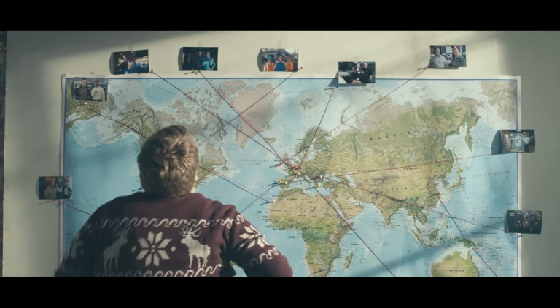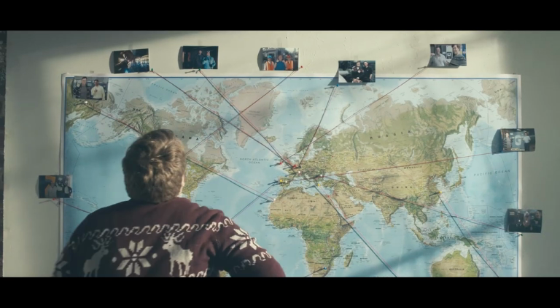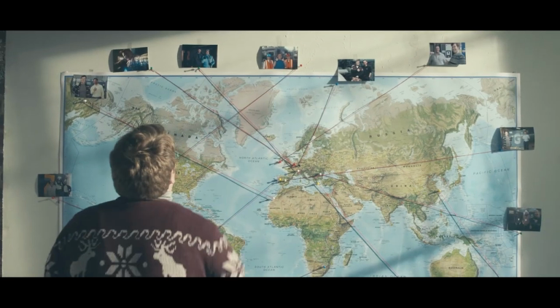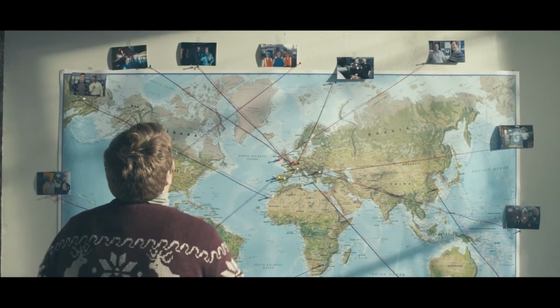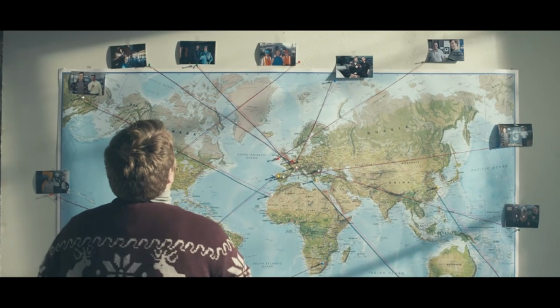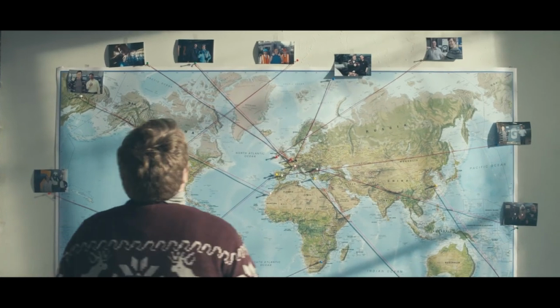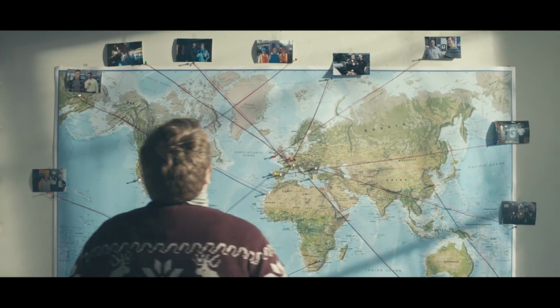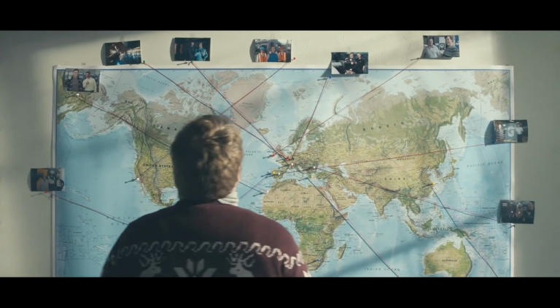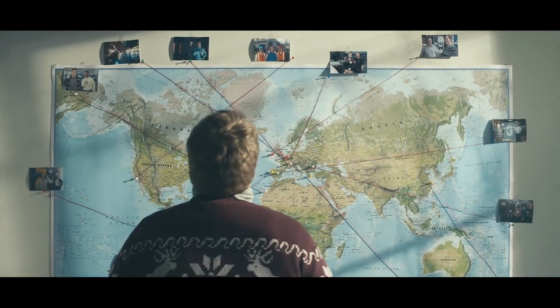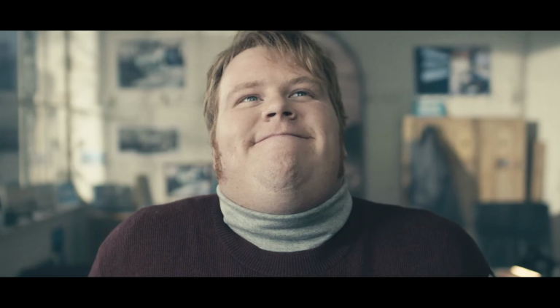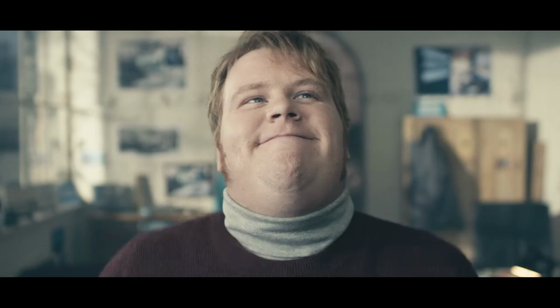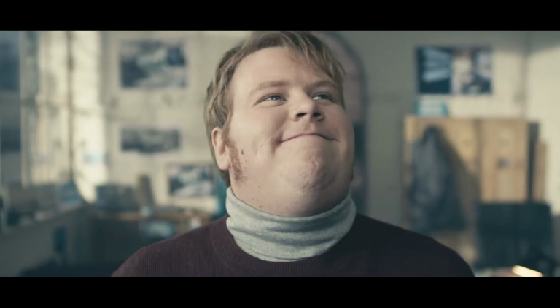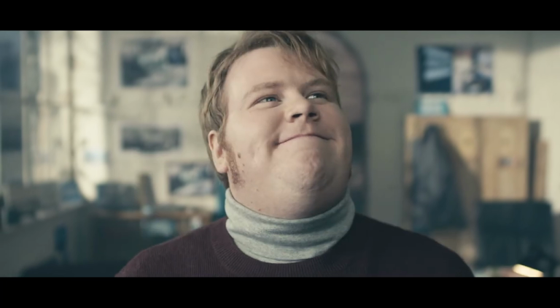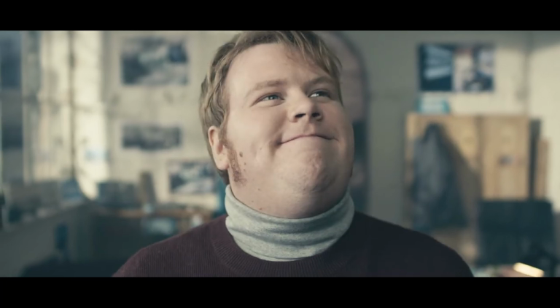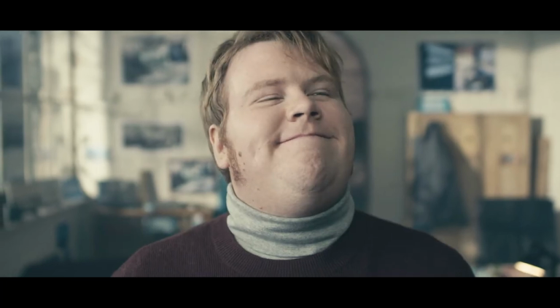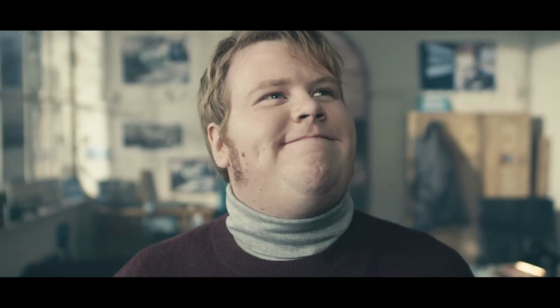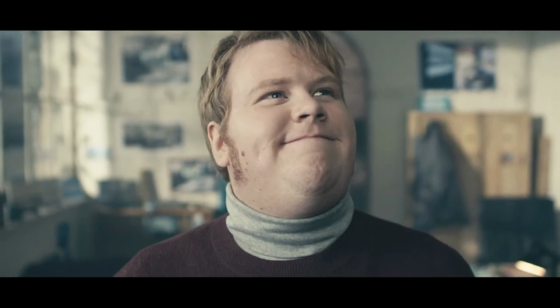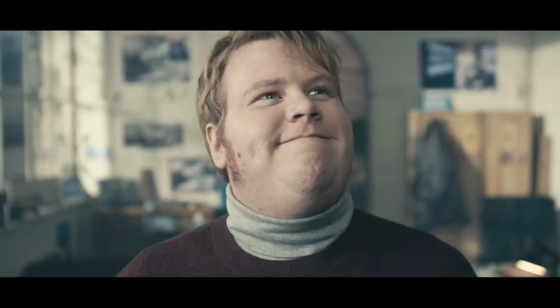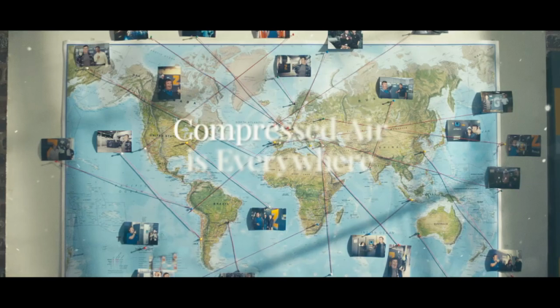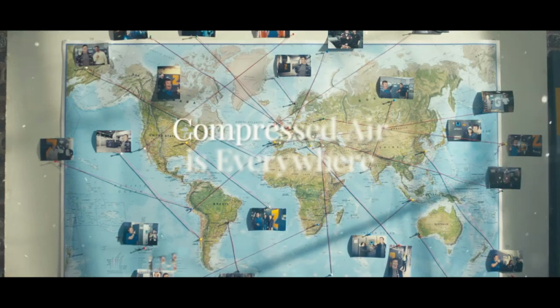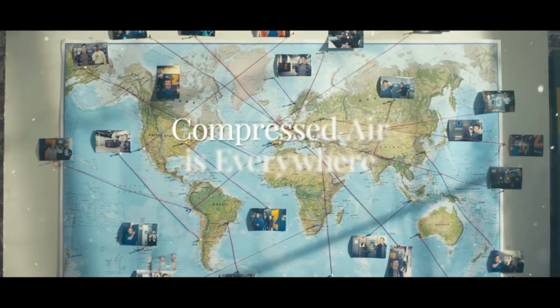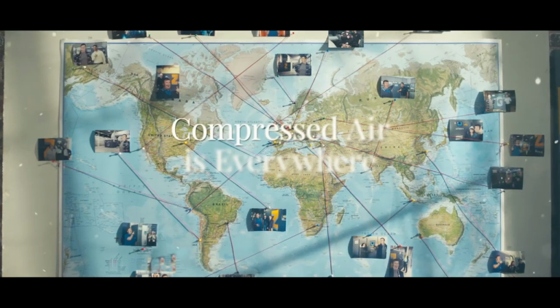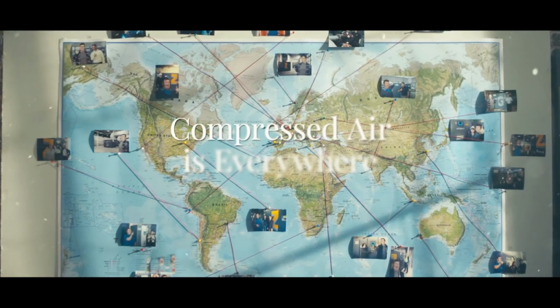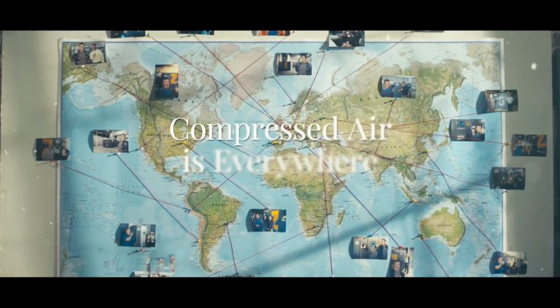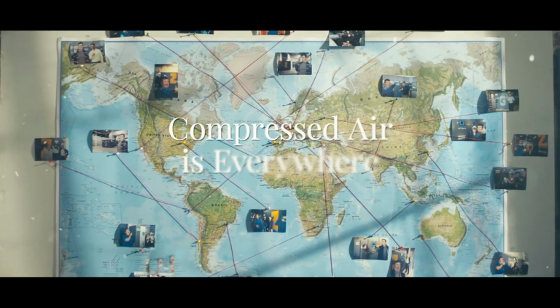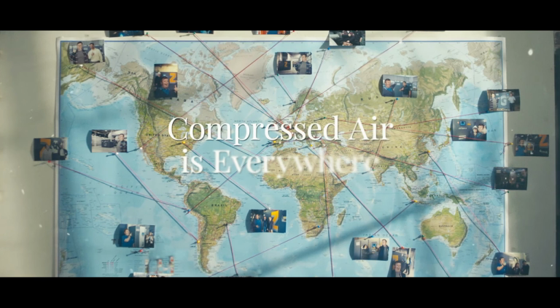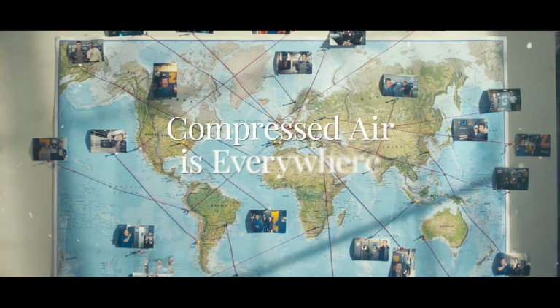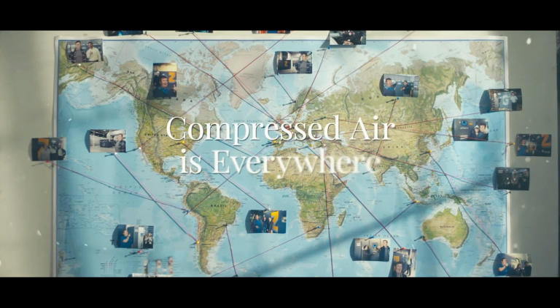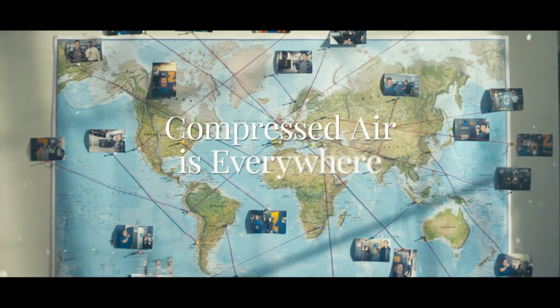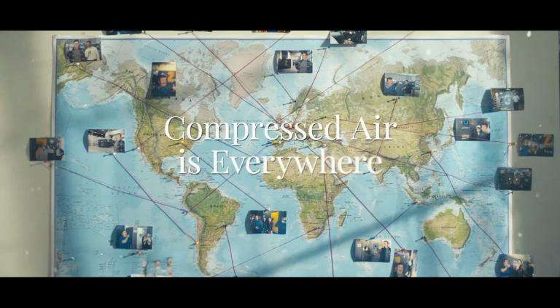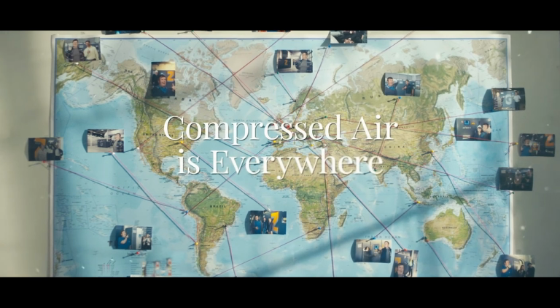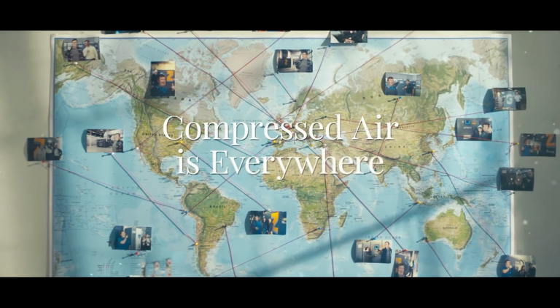Now, Bert is truly convinced. Compressed air is everywhere.